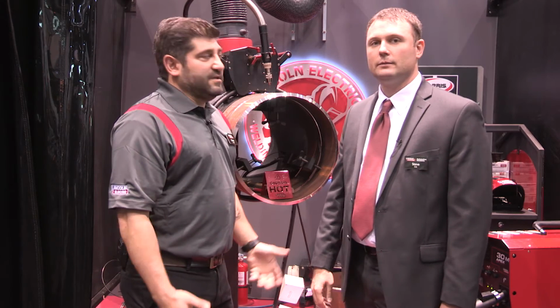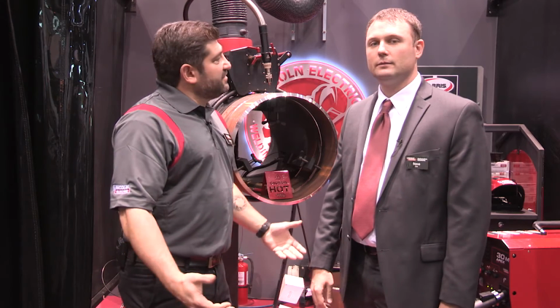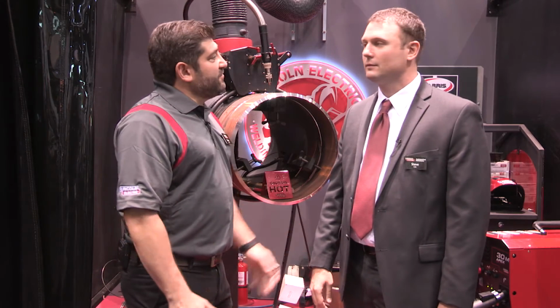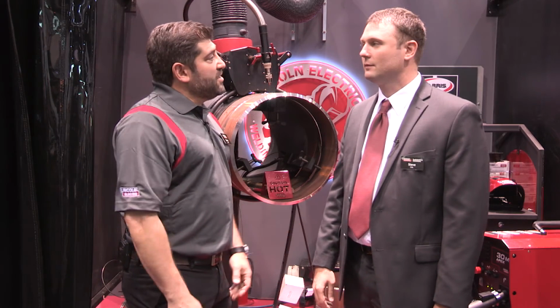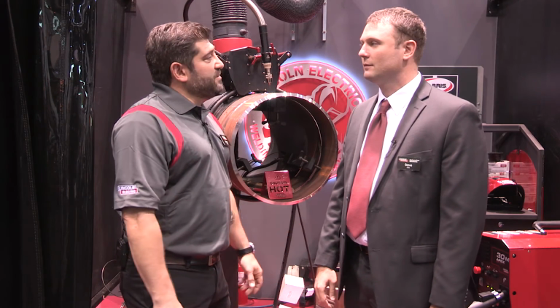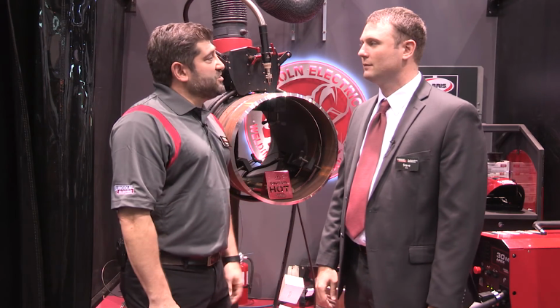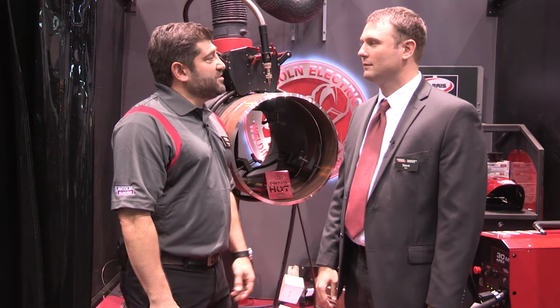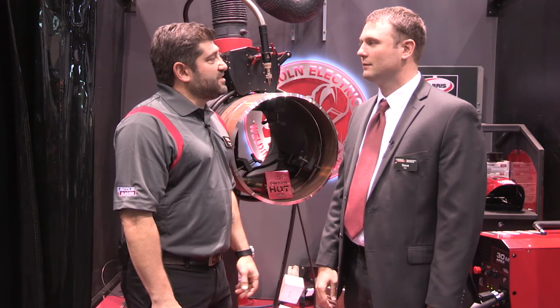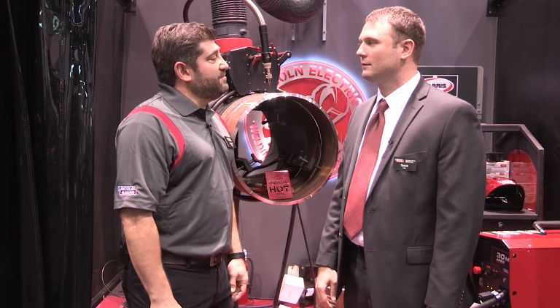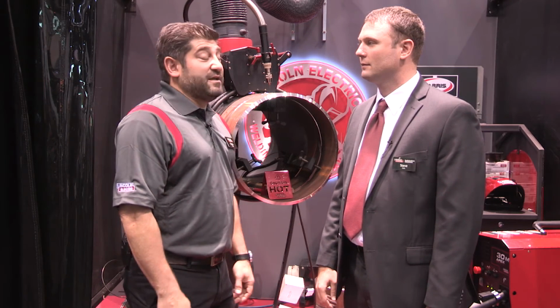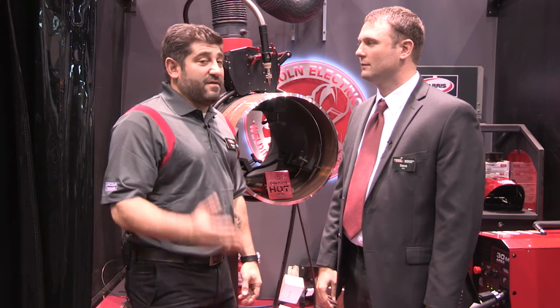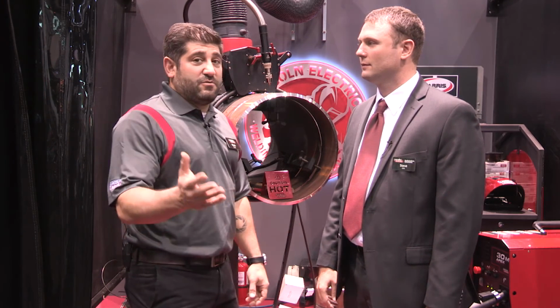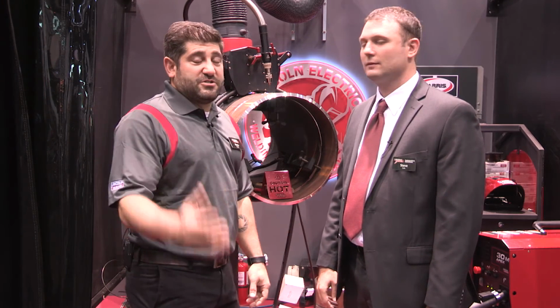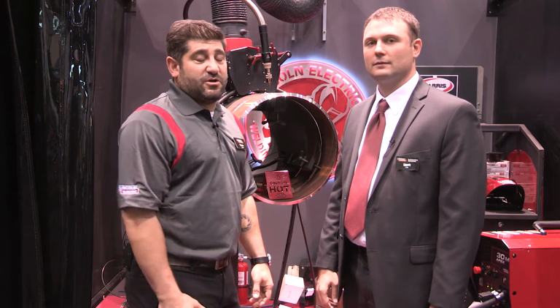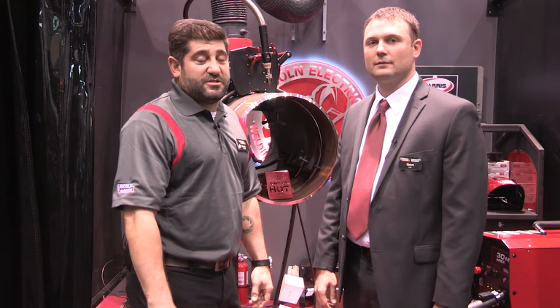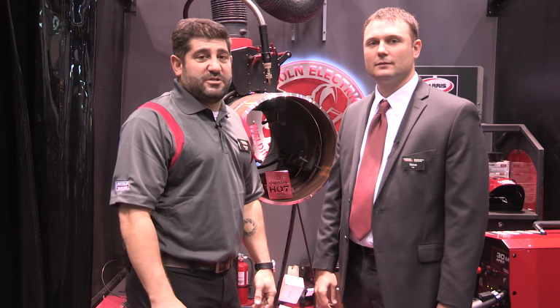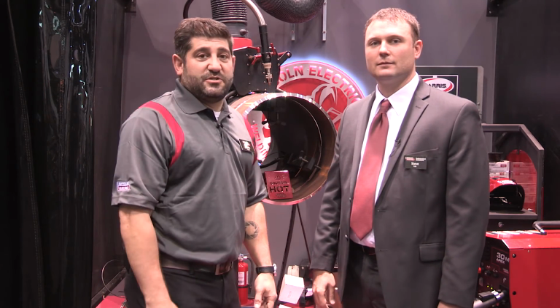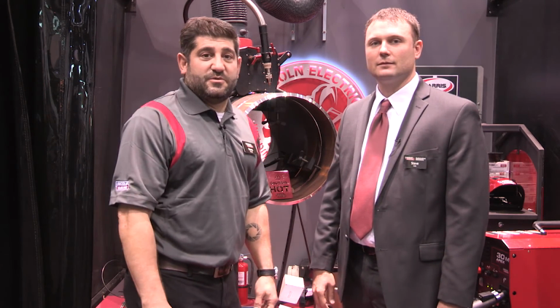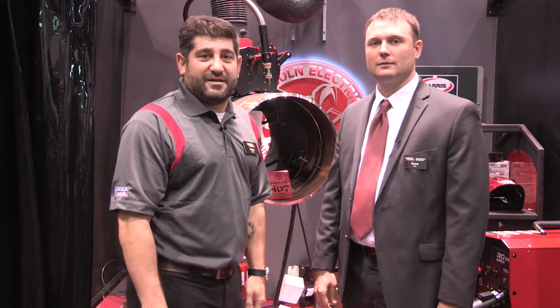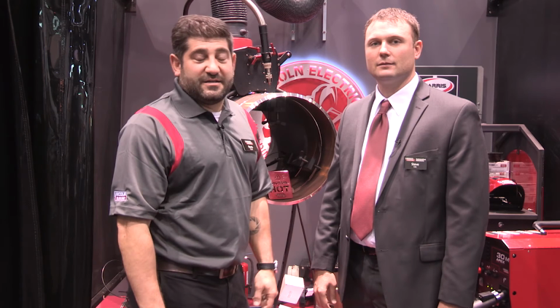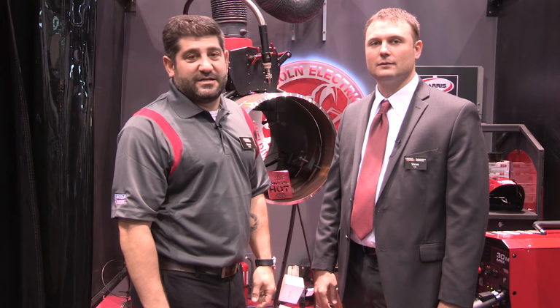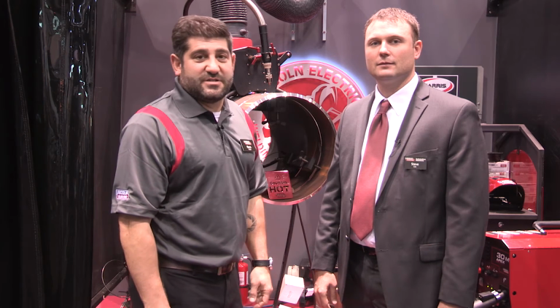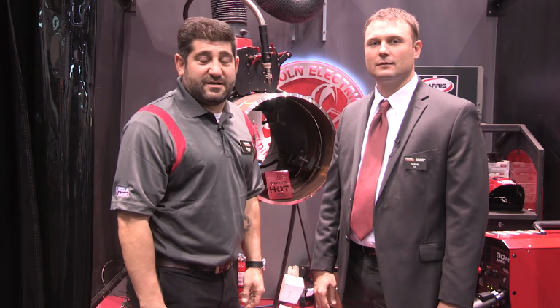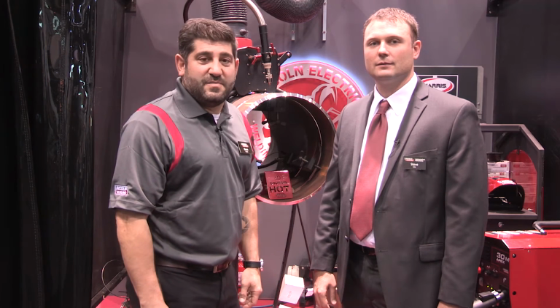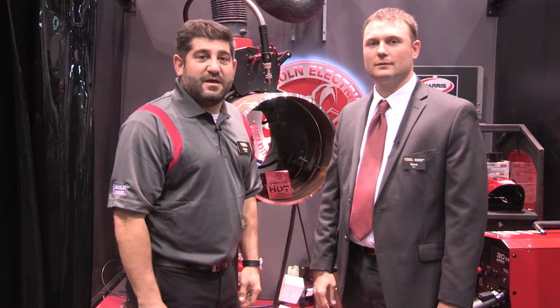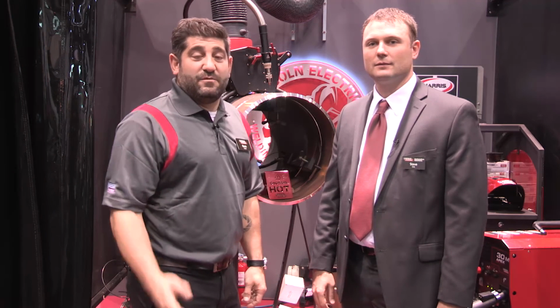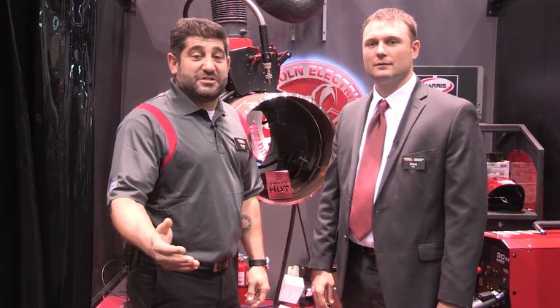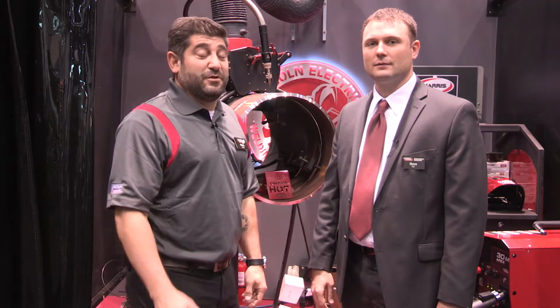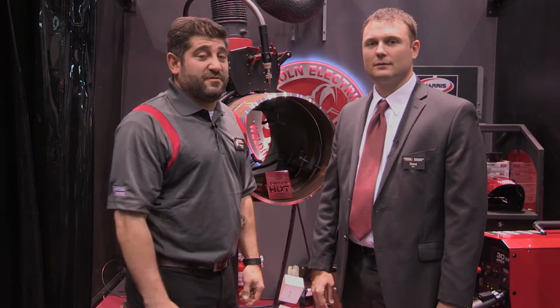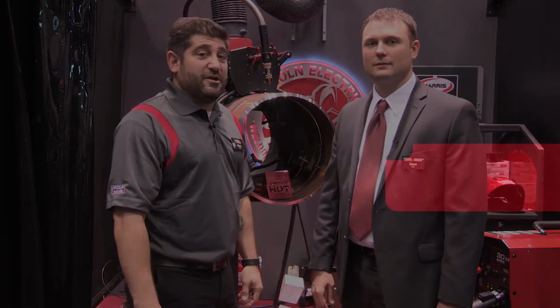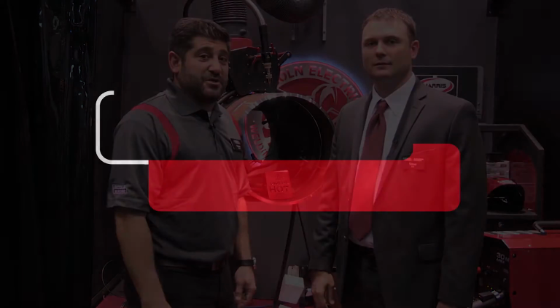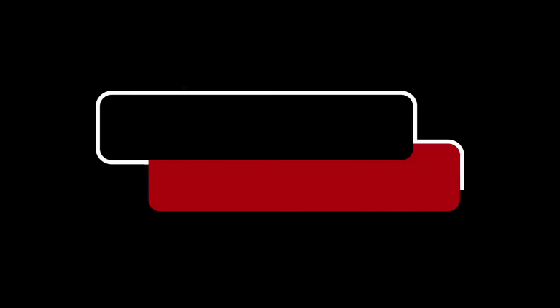Thank you very much, we appreciate your time. If you have any questions, go to www.lincolnelectric.com, and we'll see you with another video pretty soon.